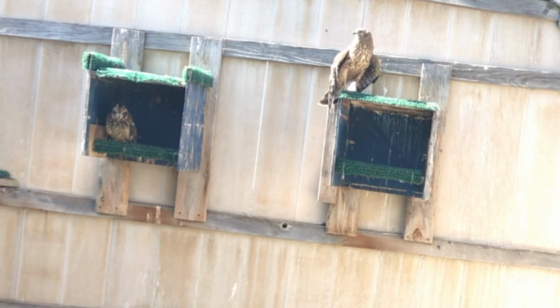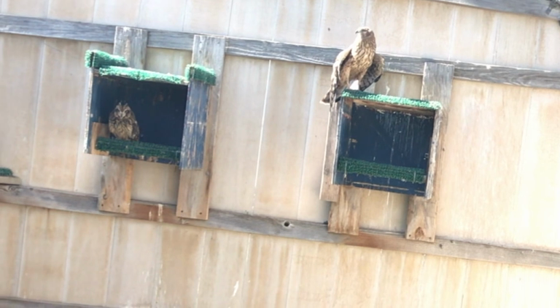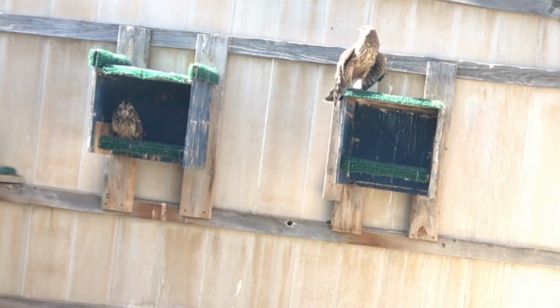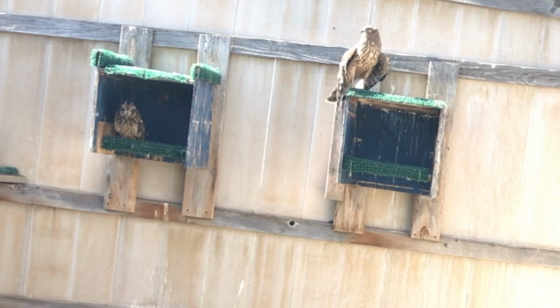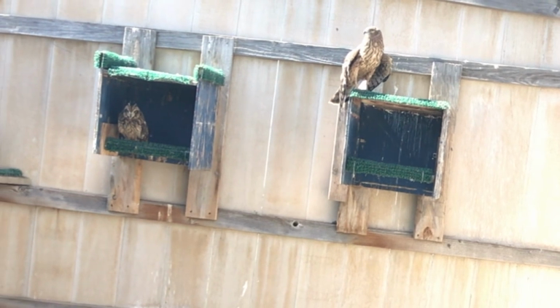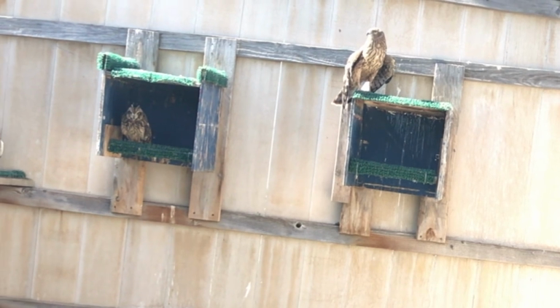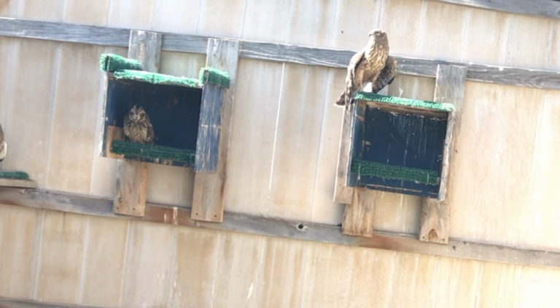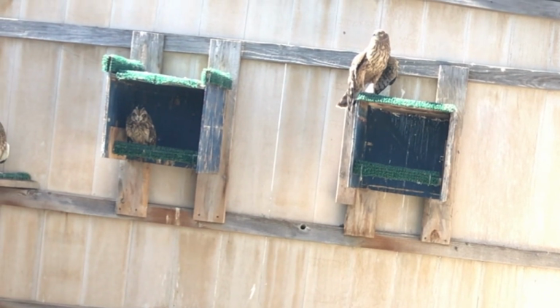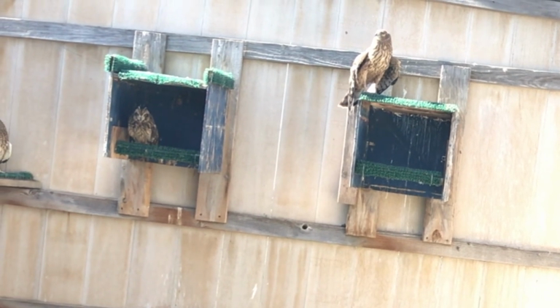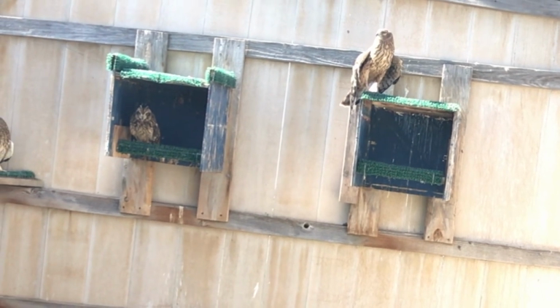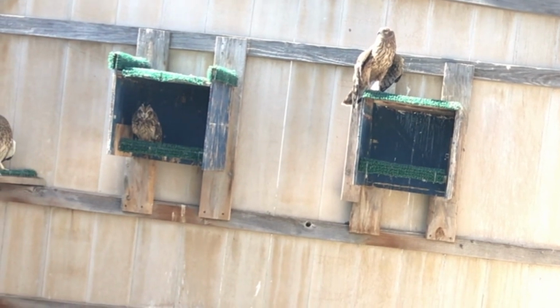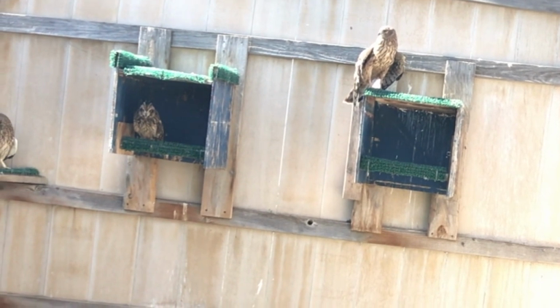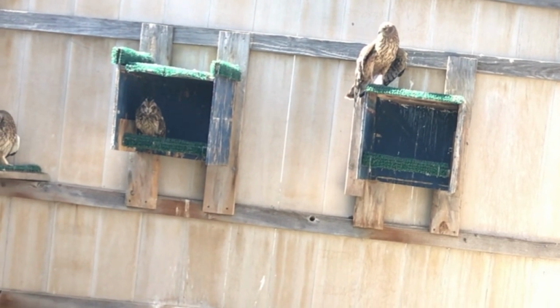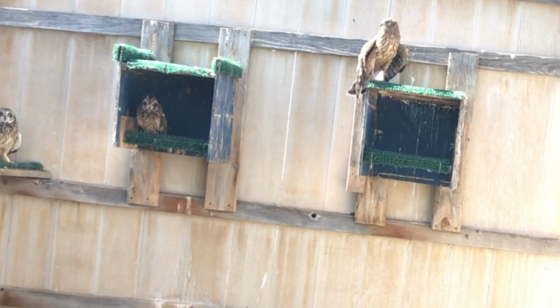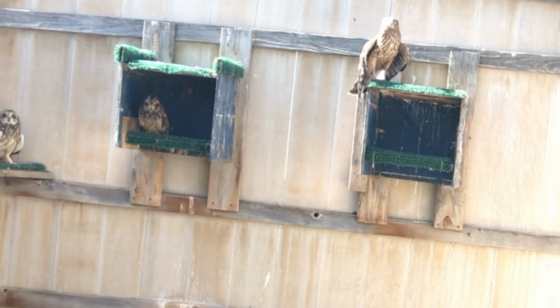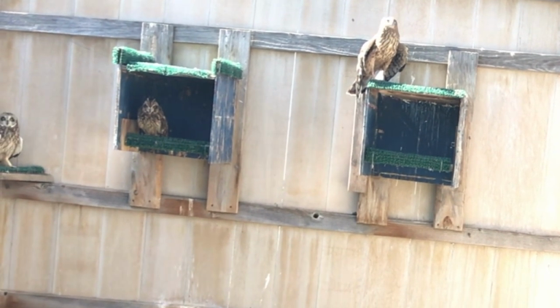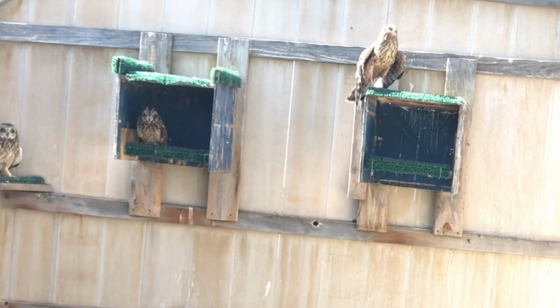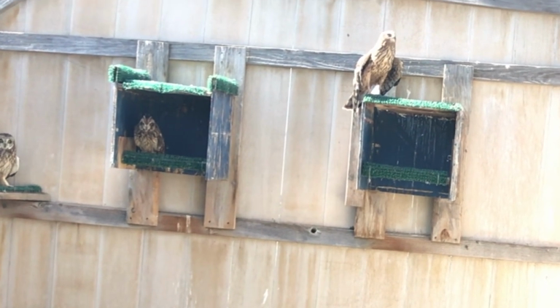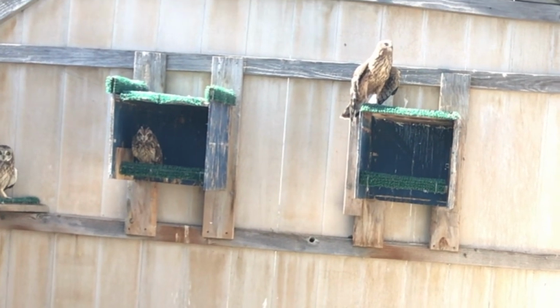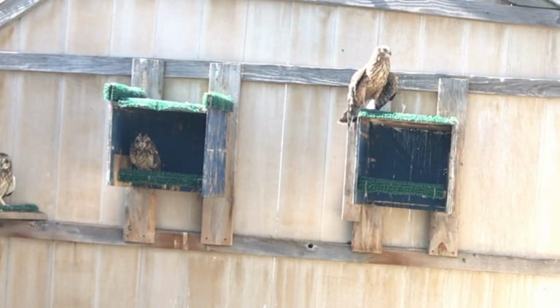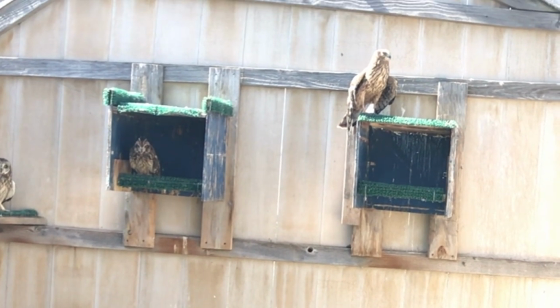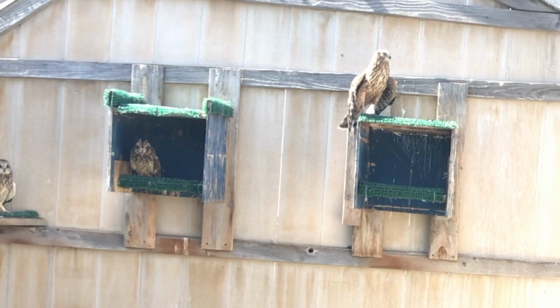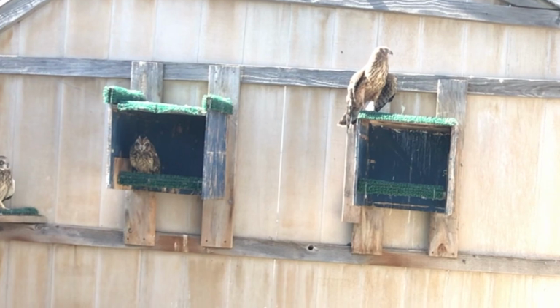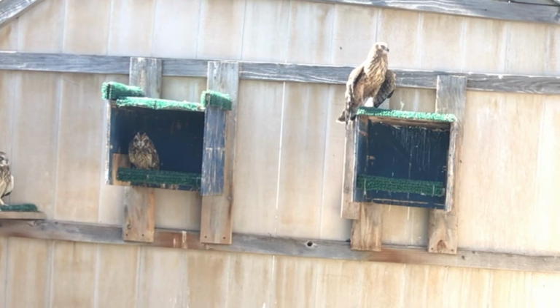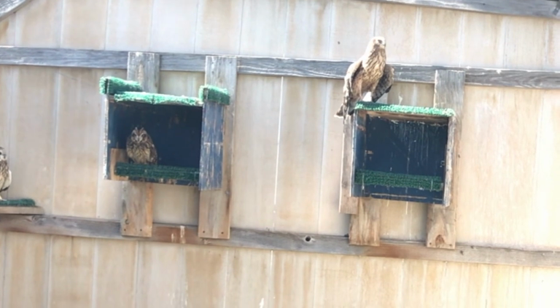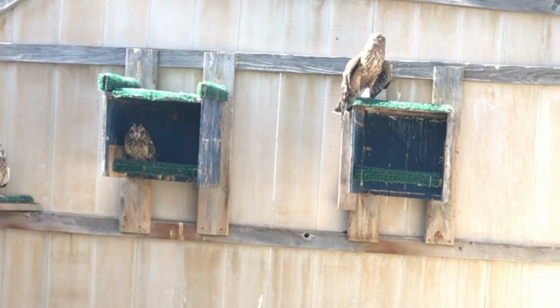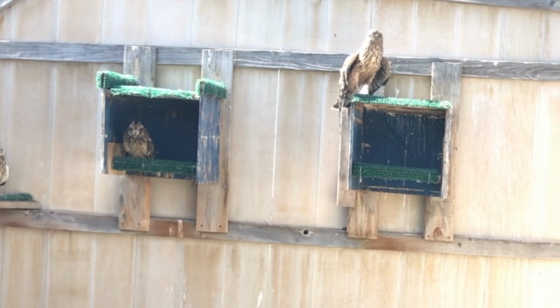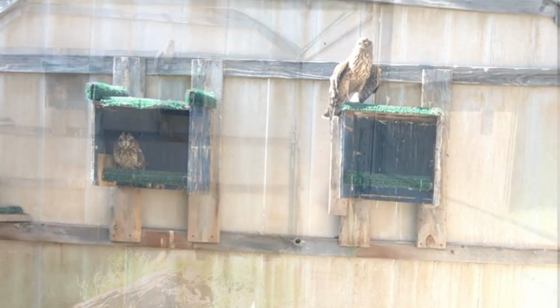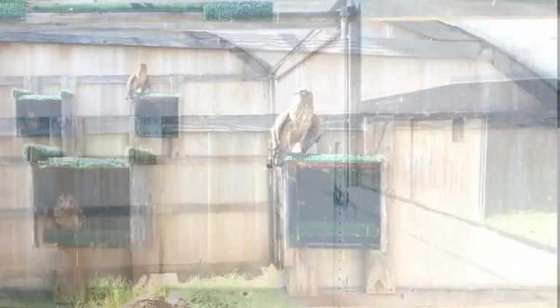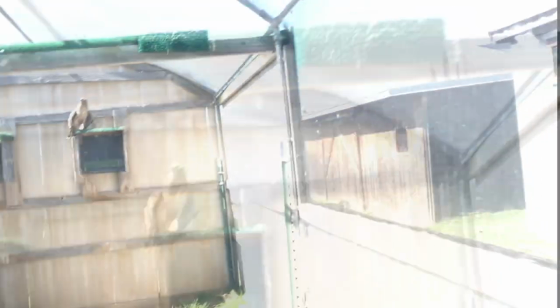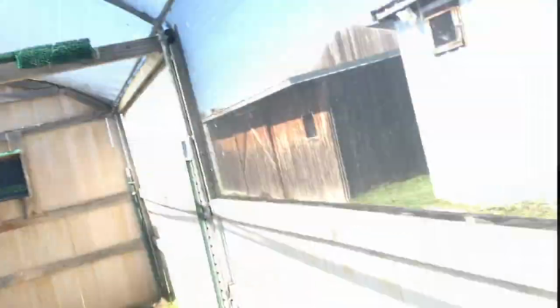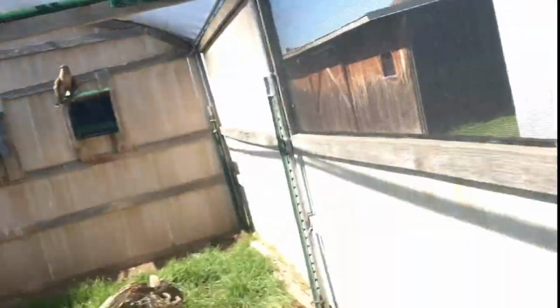Short-eared owls are crepuscular — they're active at dawn and dusk.